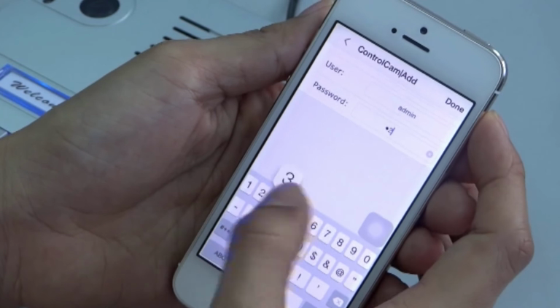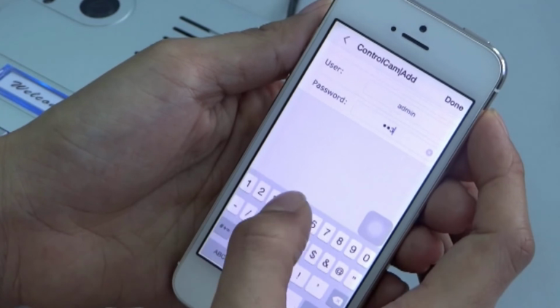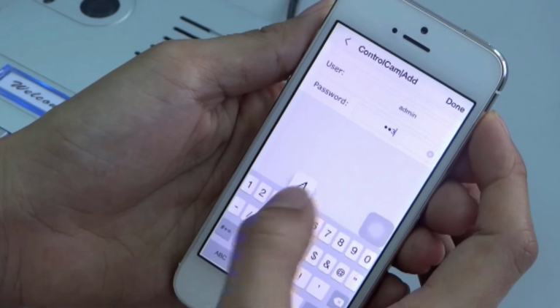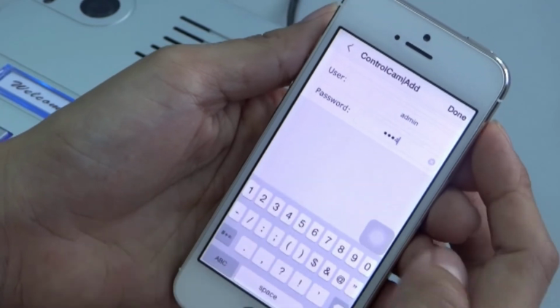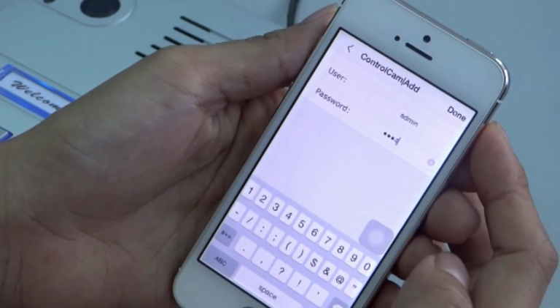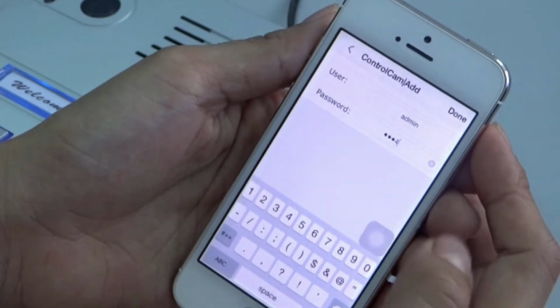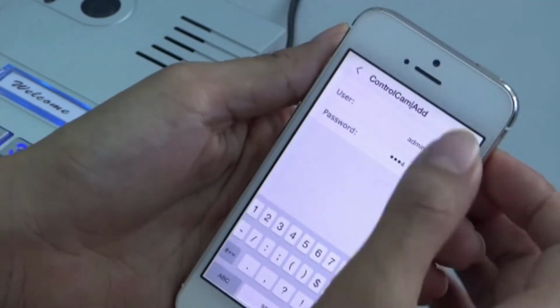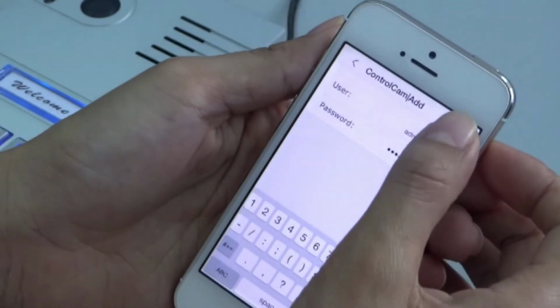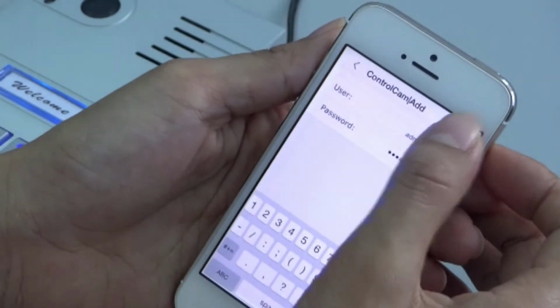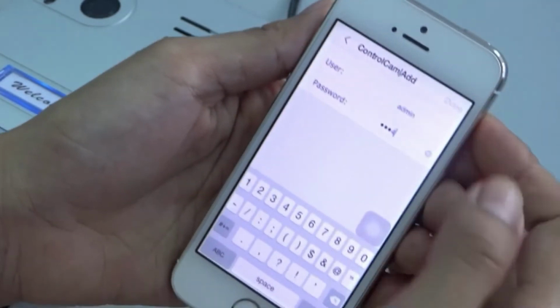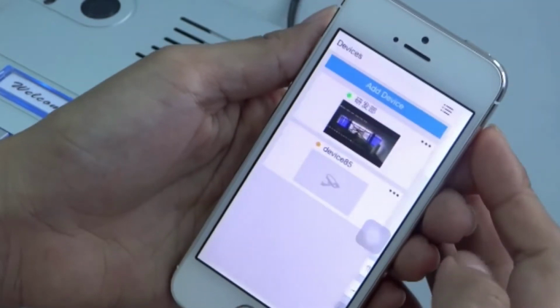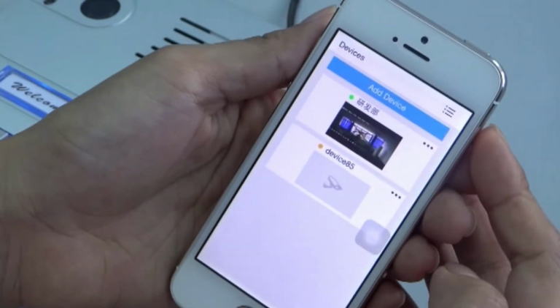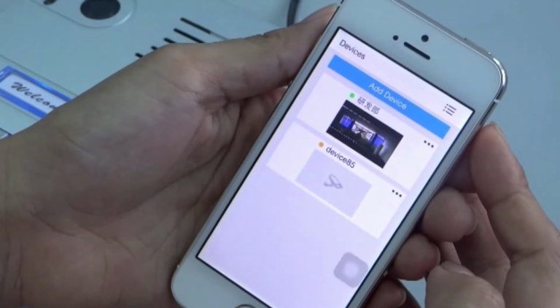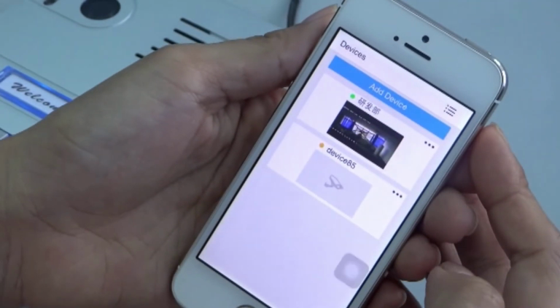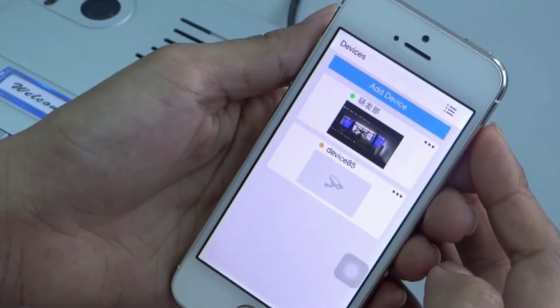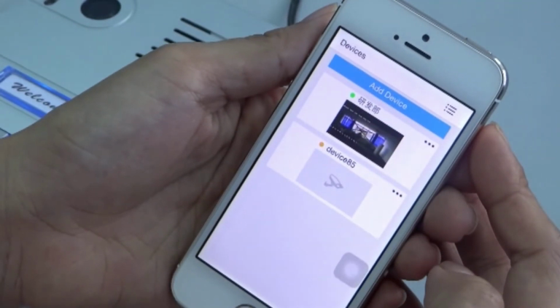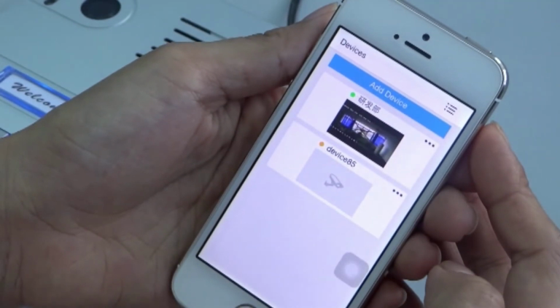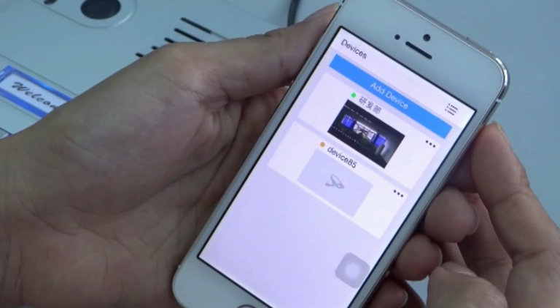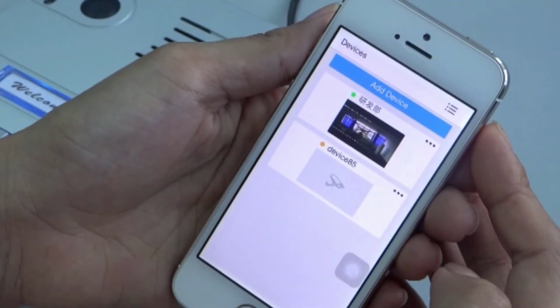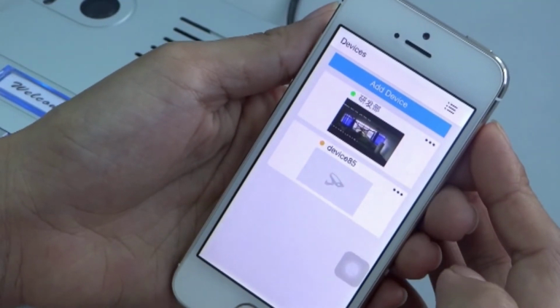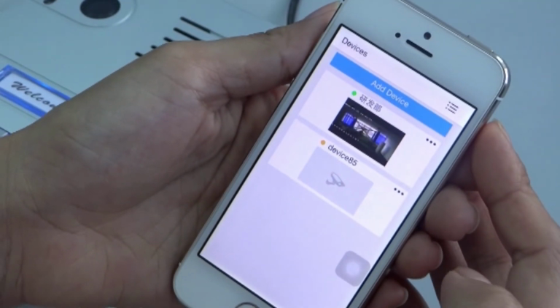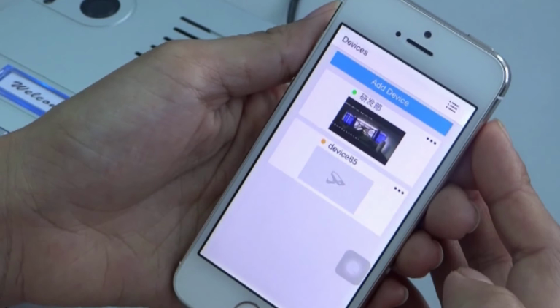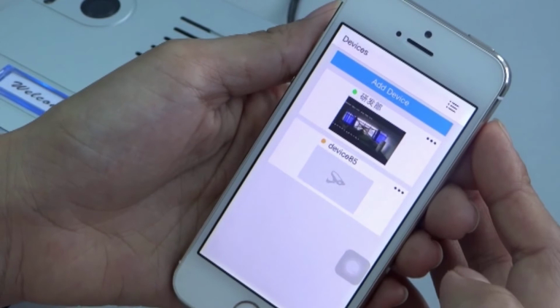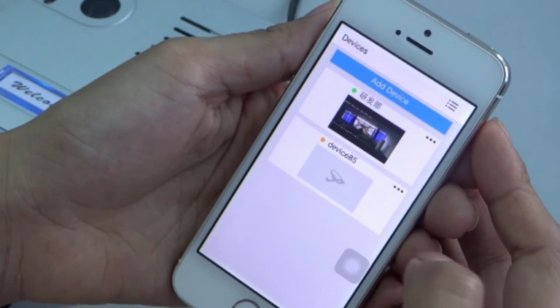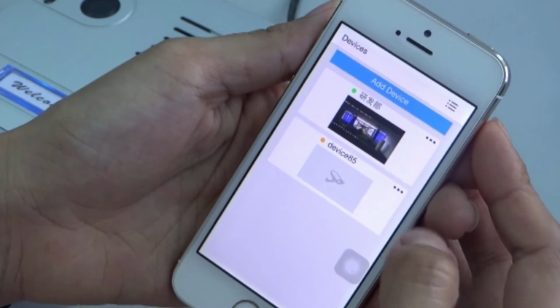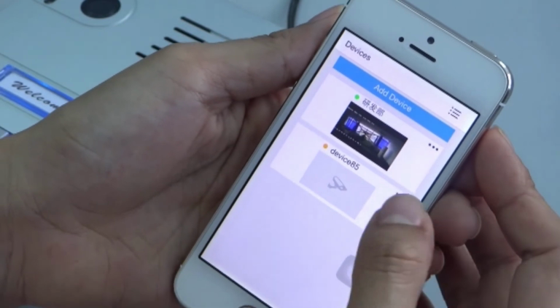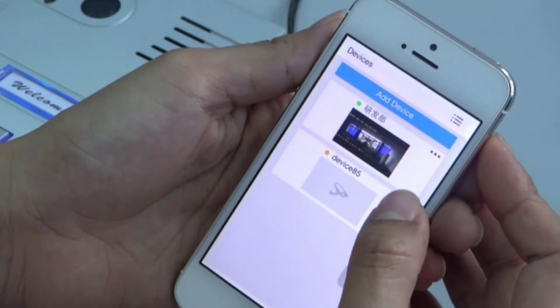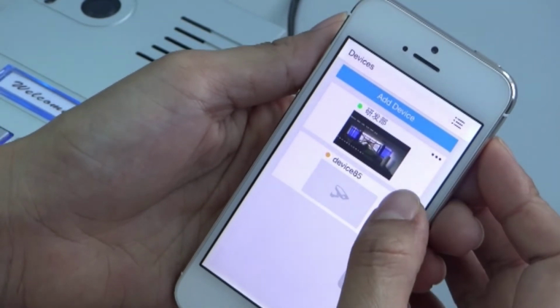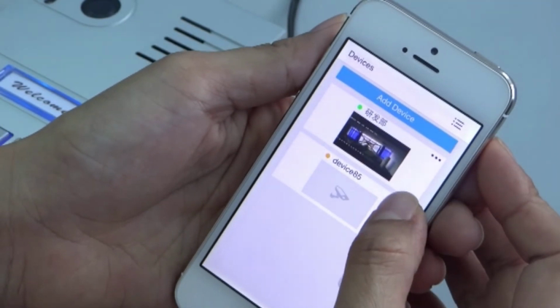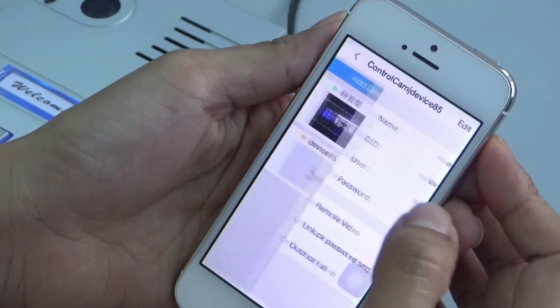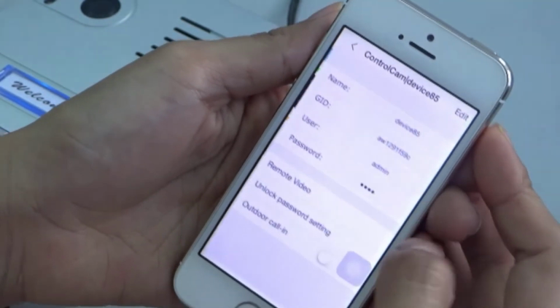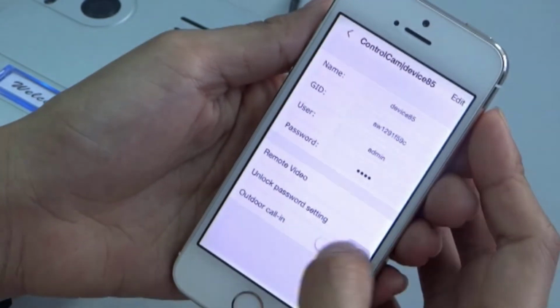Finally, you must switch the outdoor call-in function to on by clicking on the three dots next to the device name.